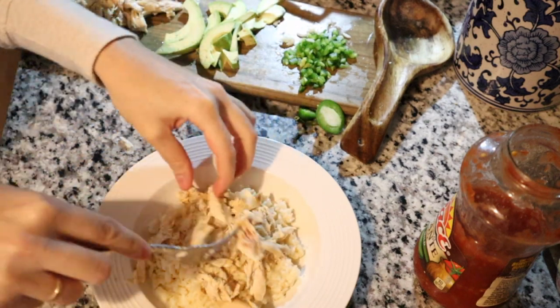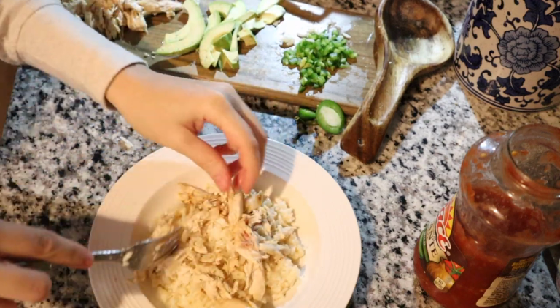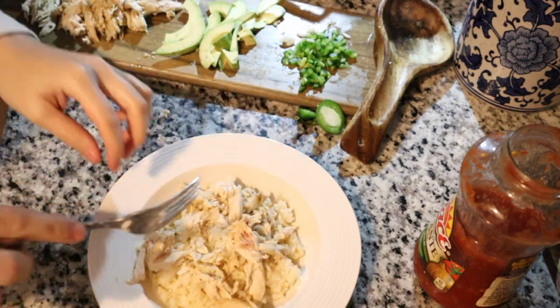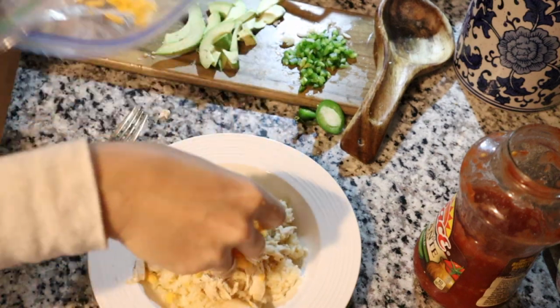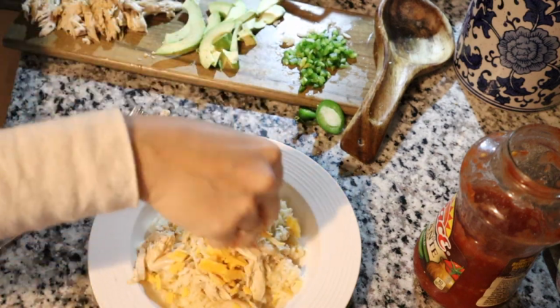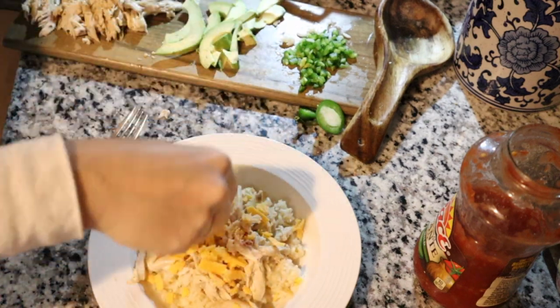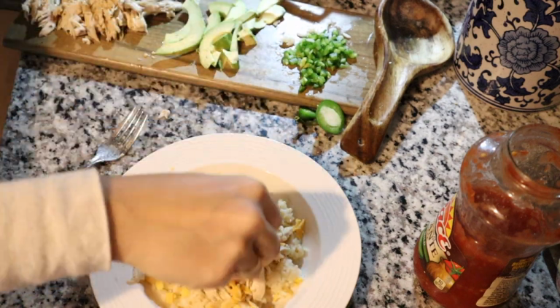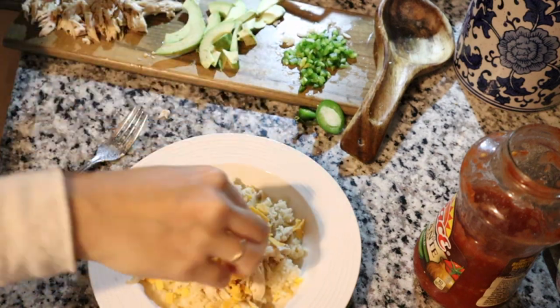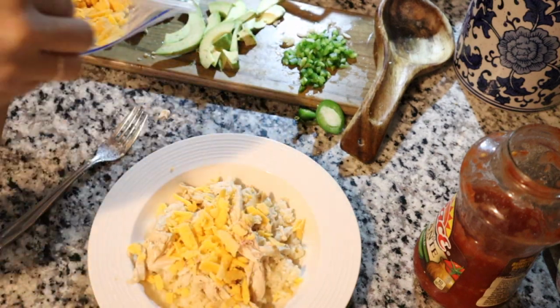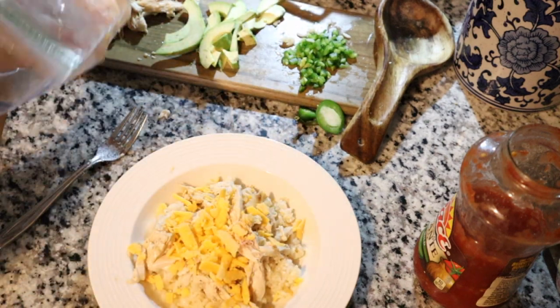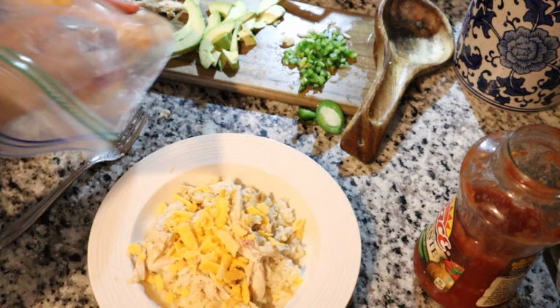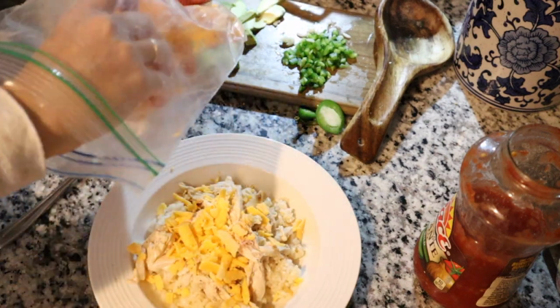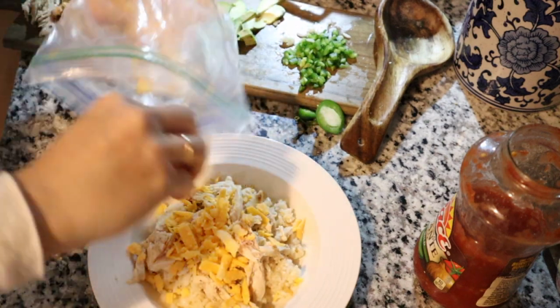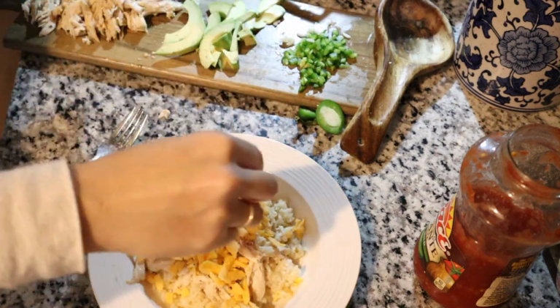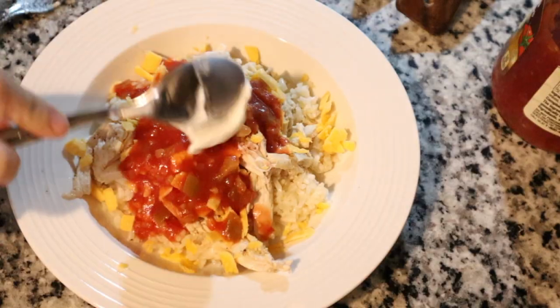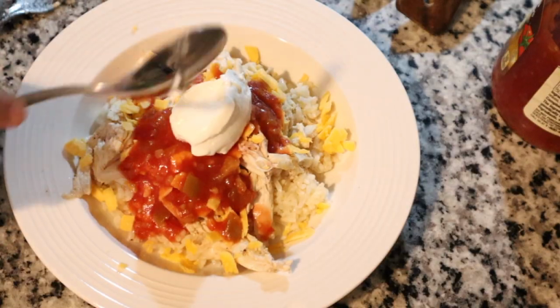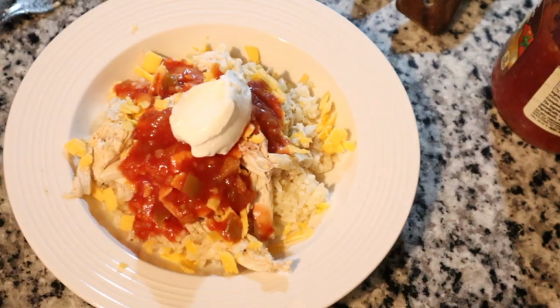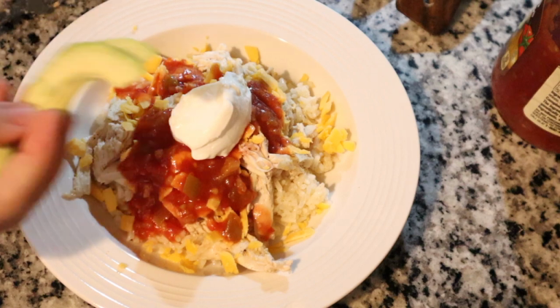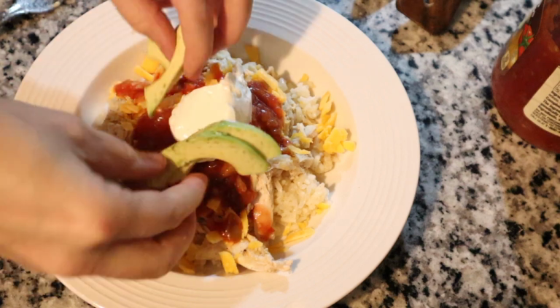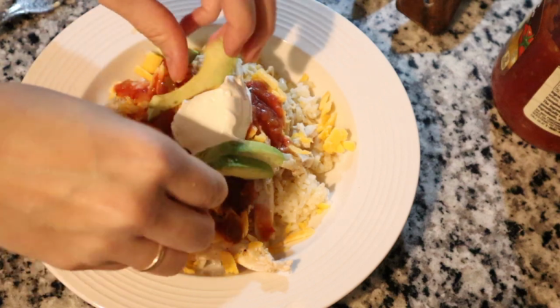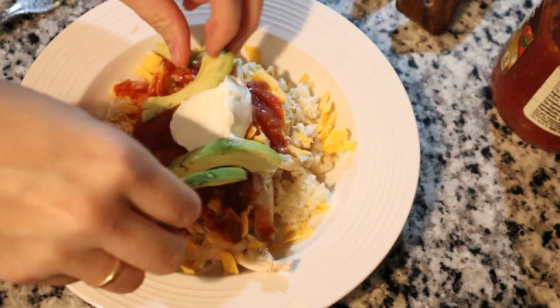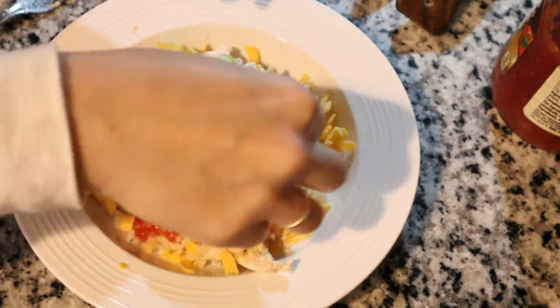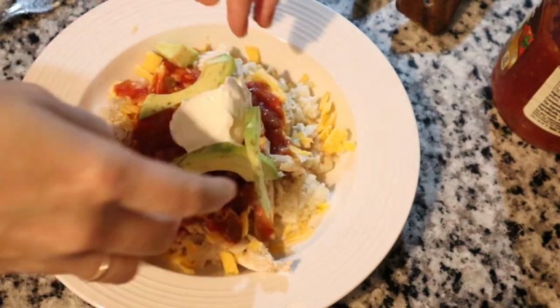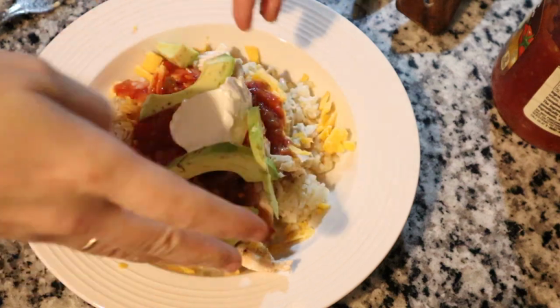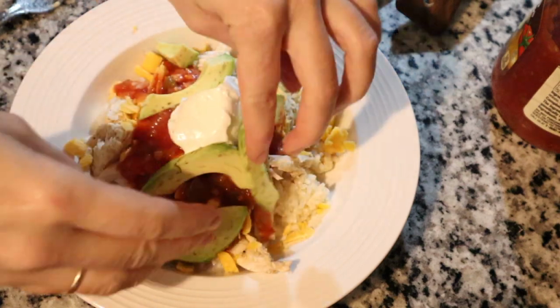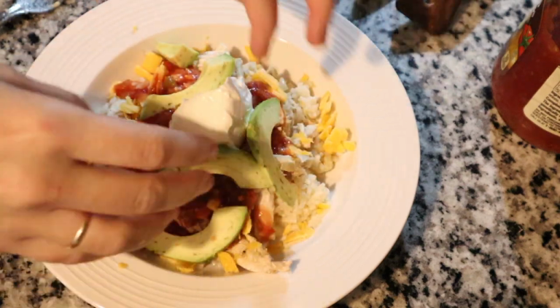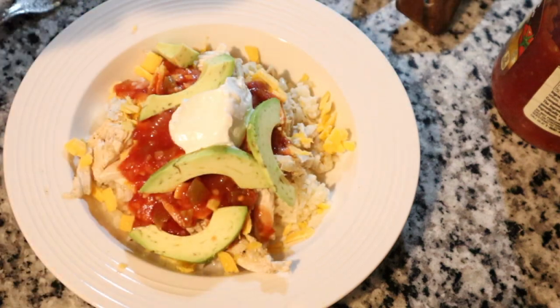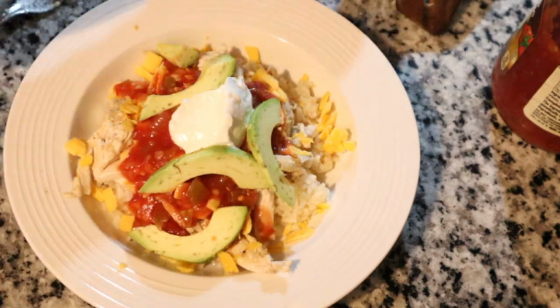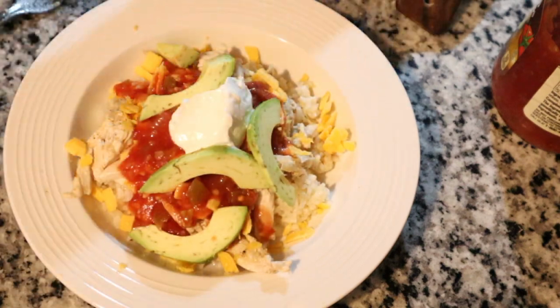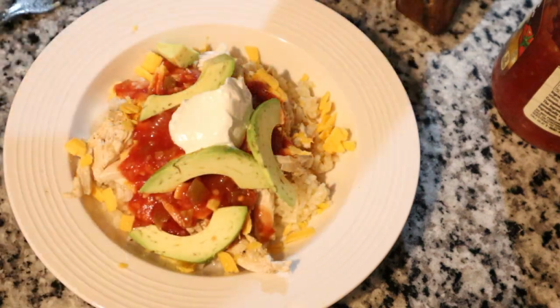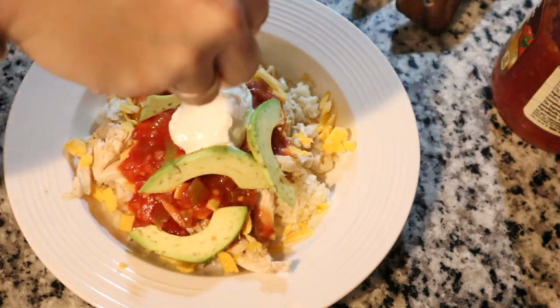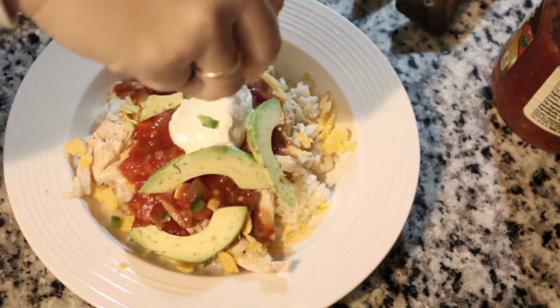Then I served it up with cheddar, salsa, sour cream, avocado, and jalapeño if you like a kick.